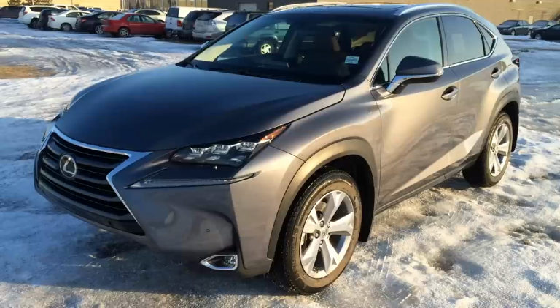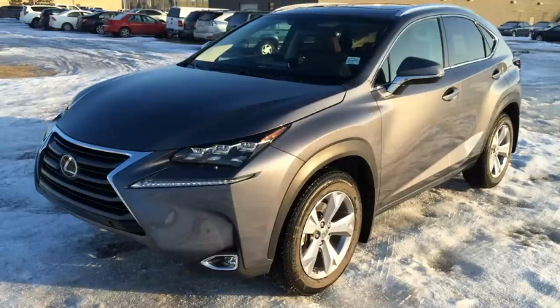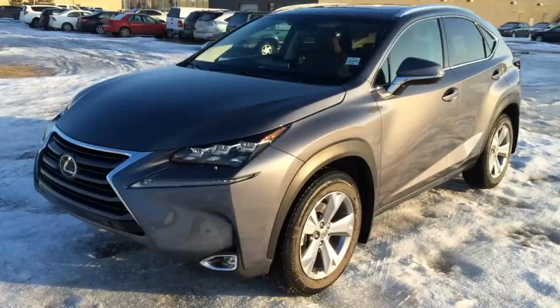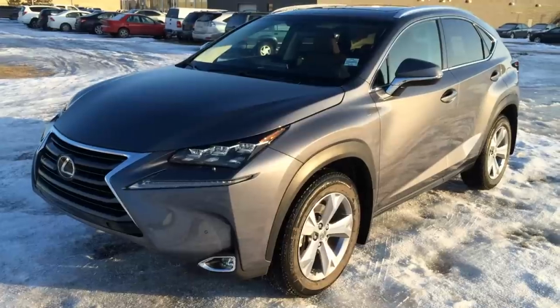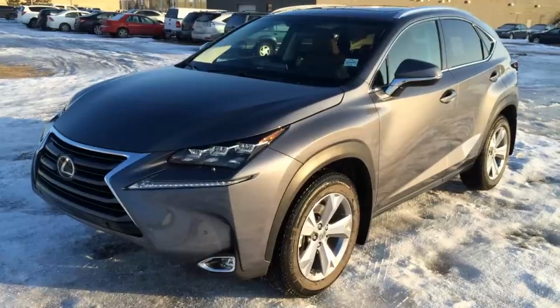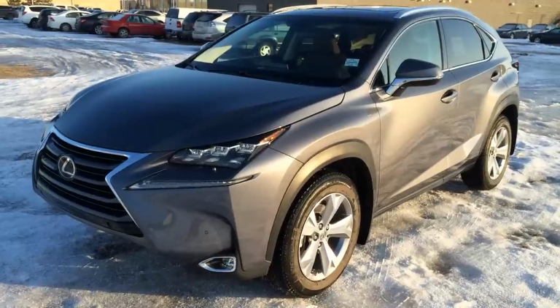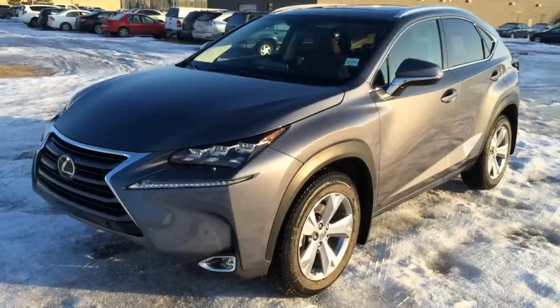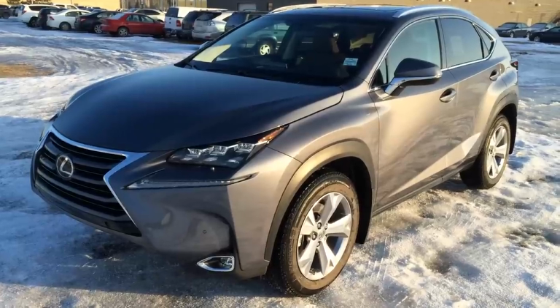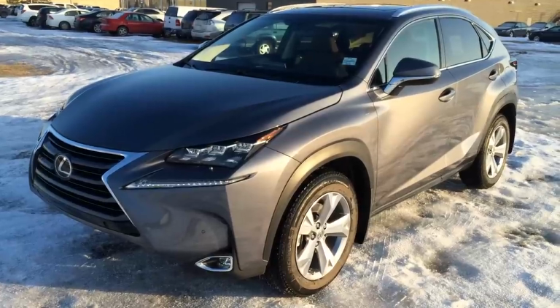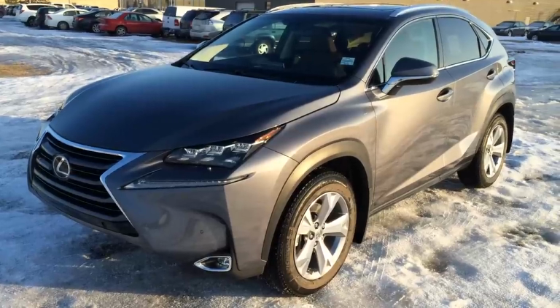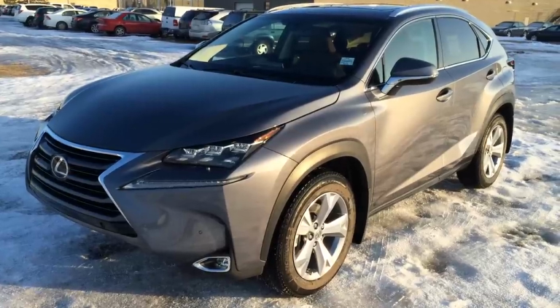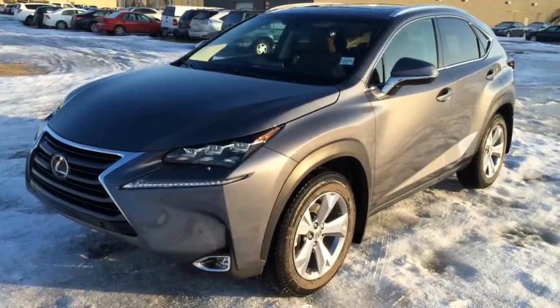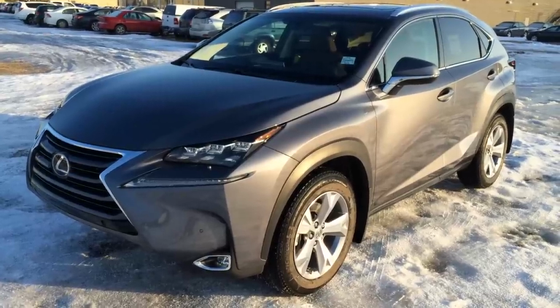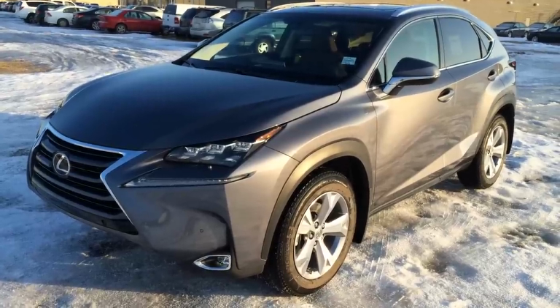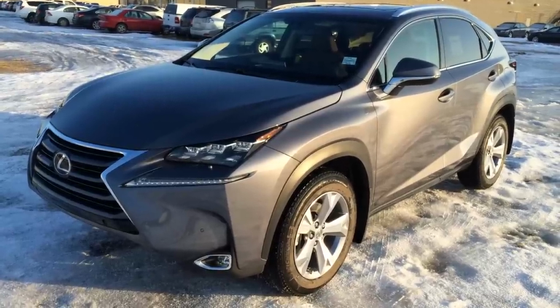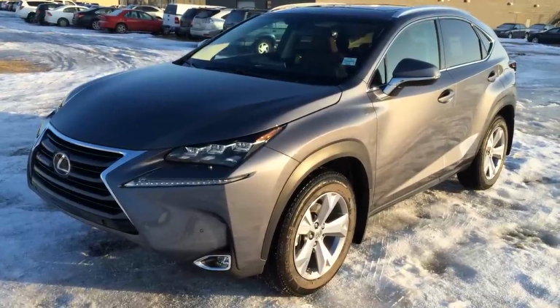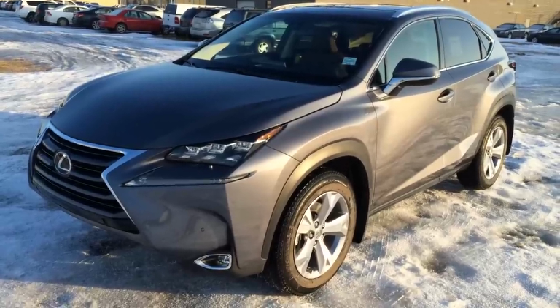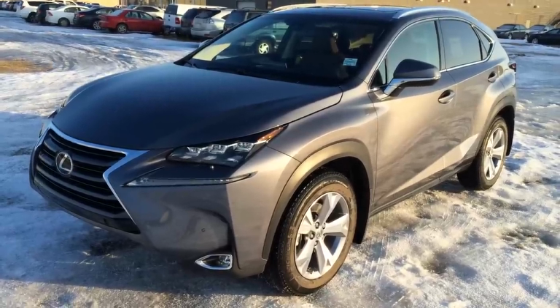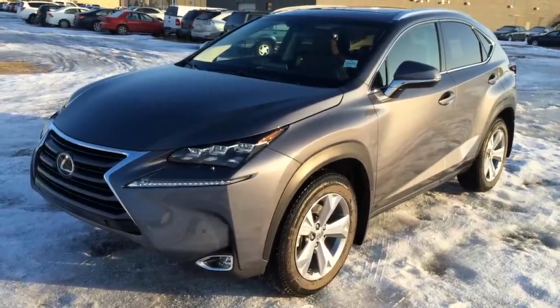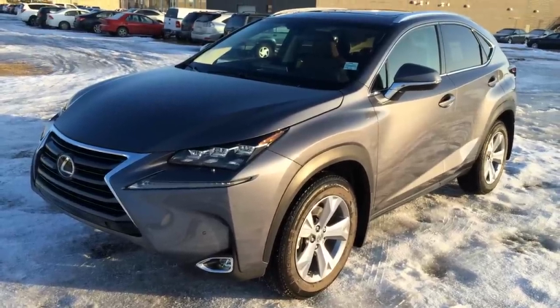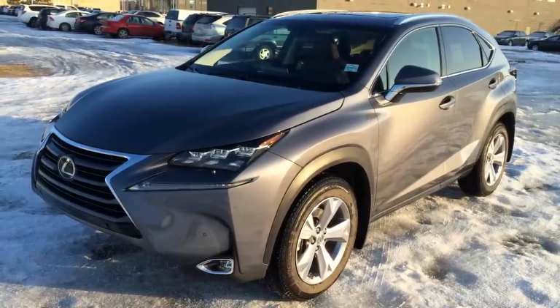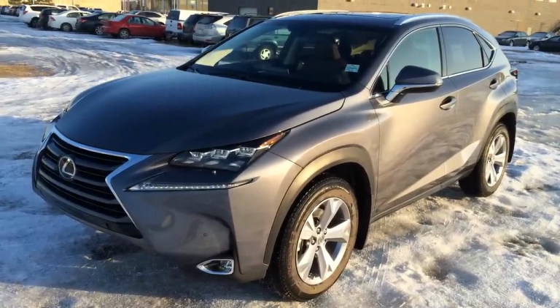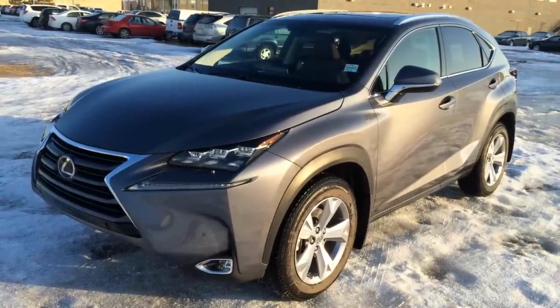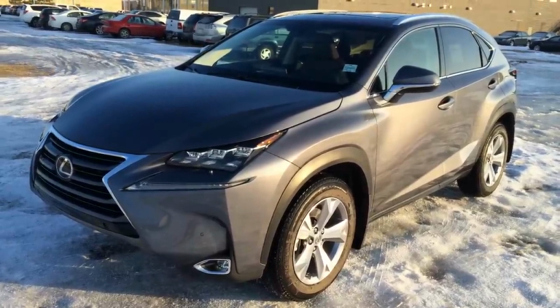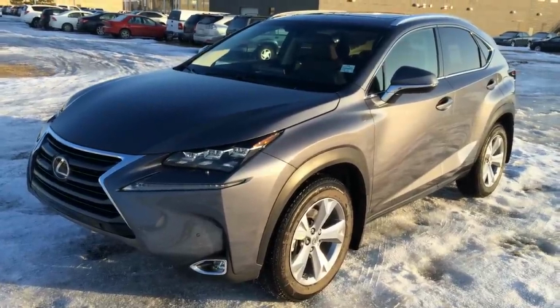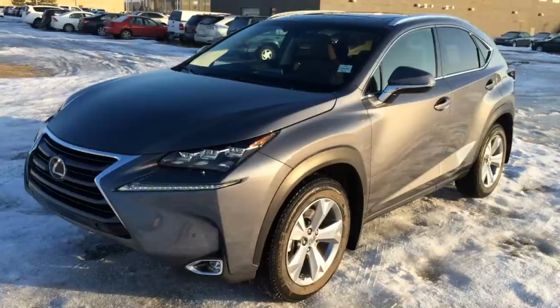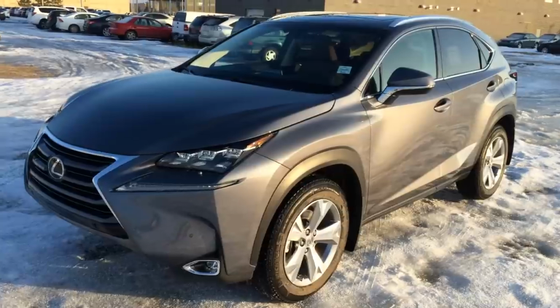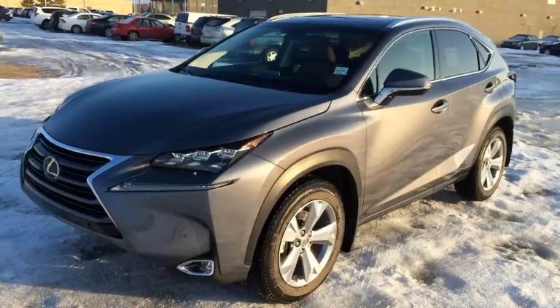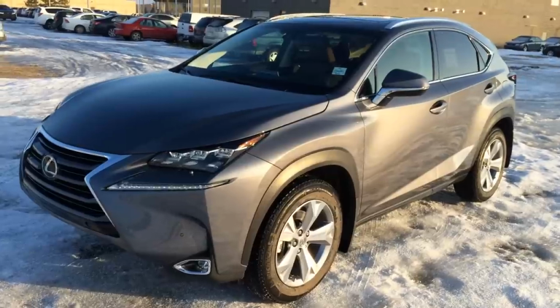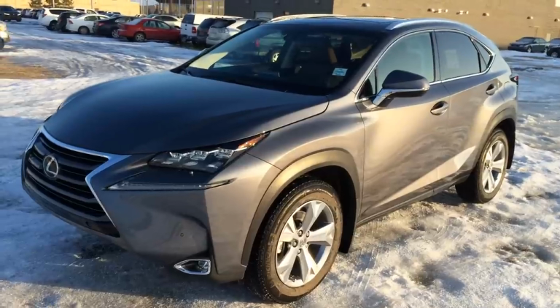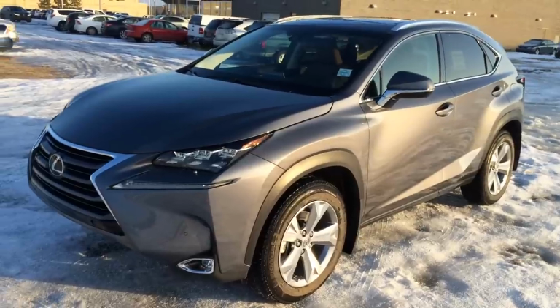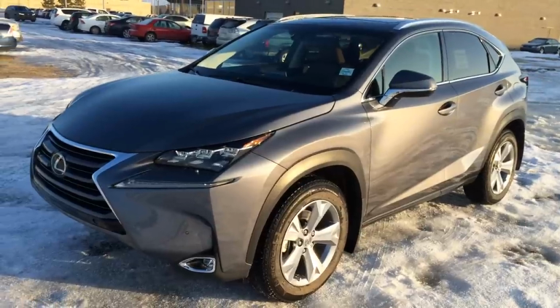Welcome to Lexus of Edmonton. We are located off 111th Ave and 170th Street, Edmonton, Alberta.